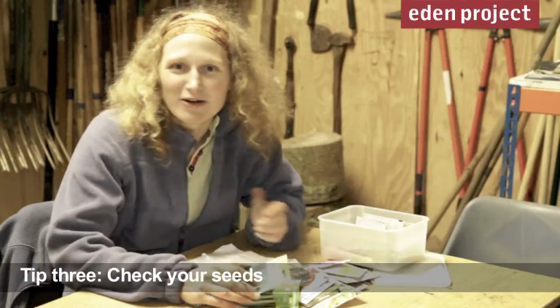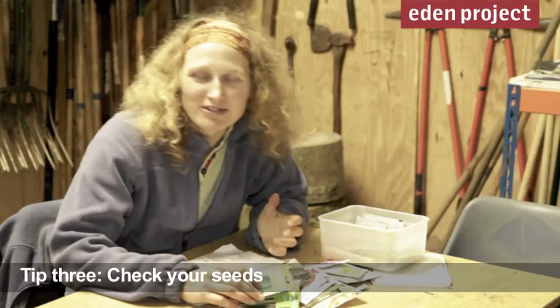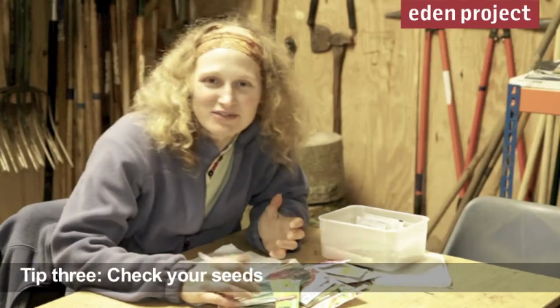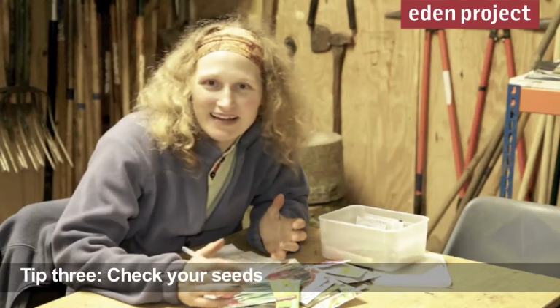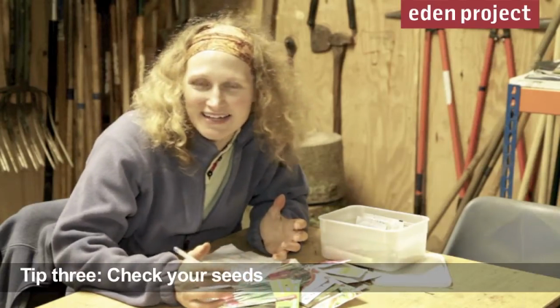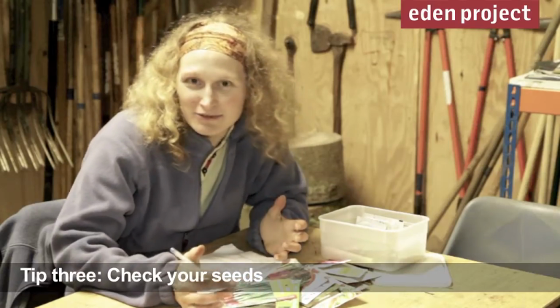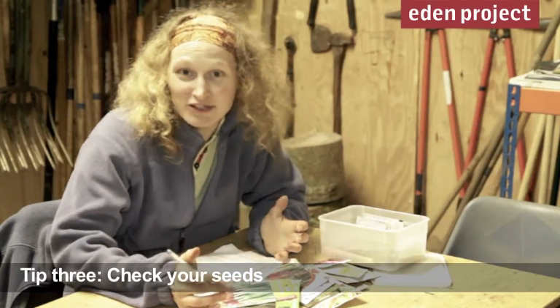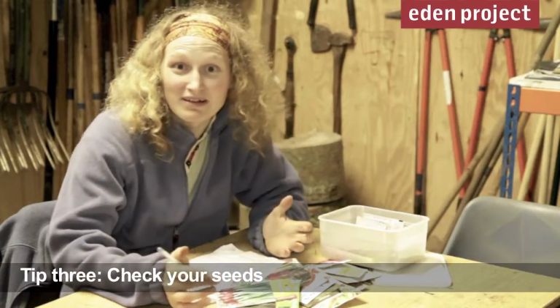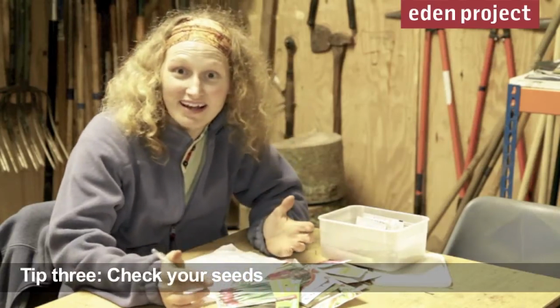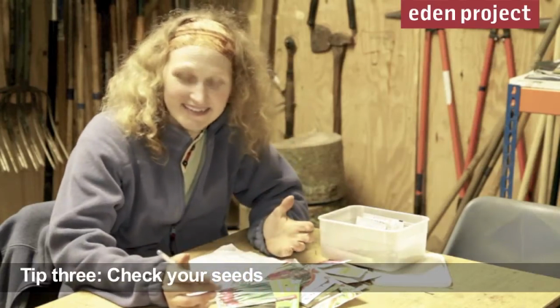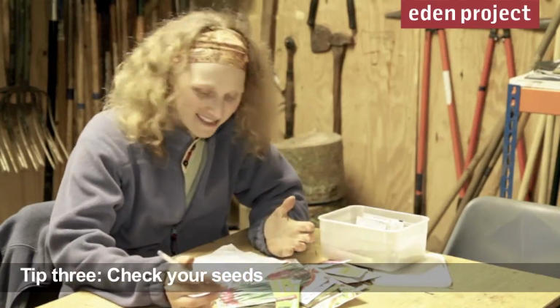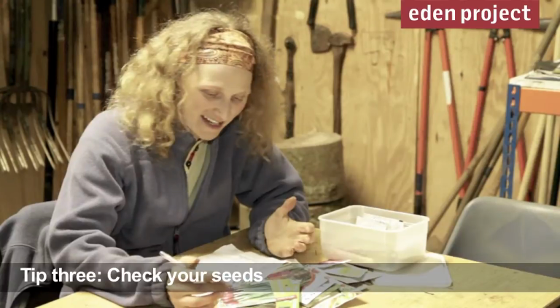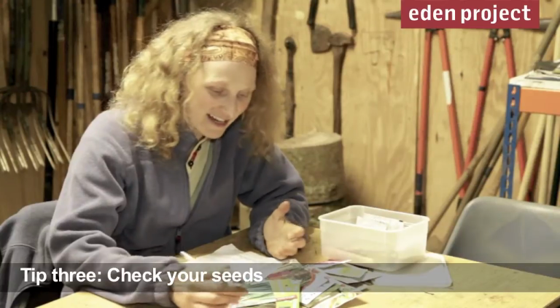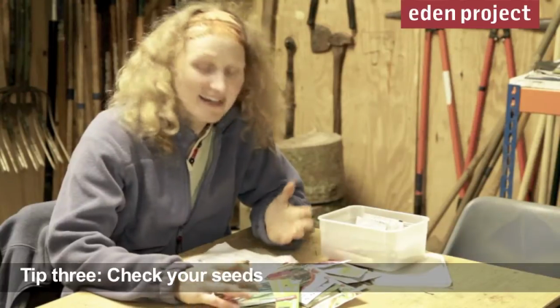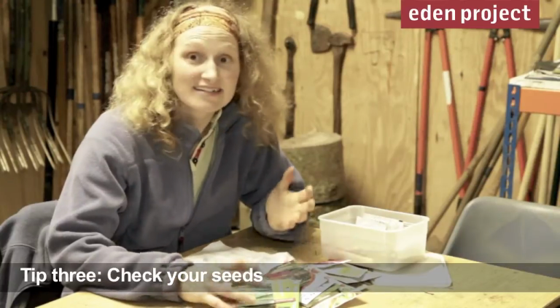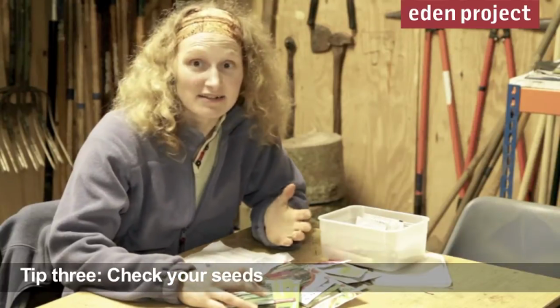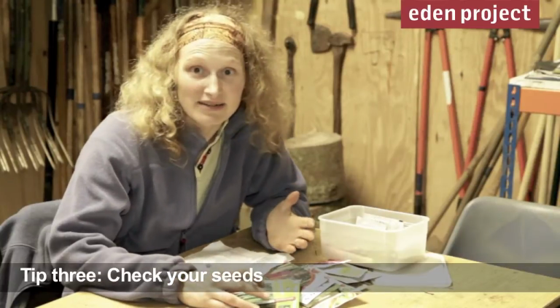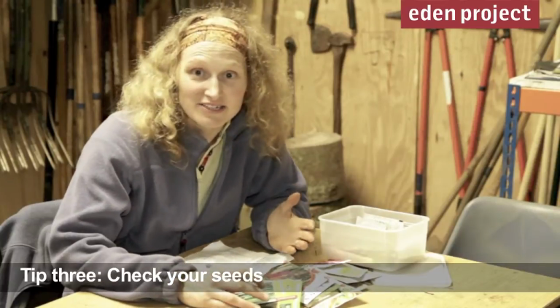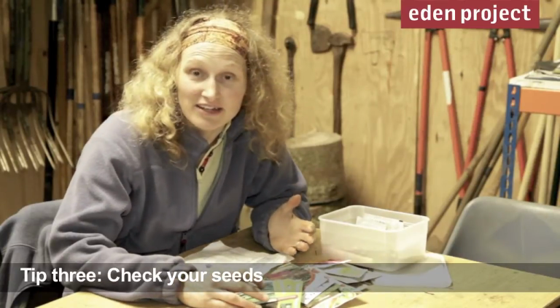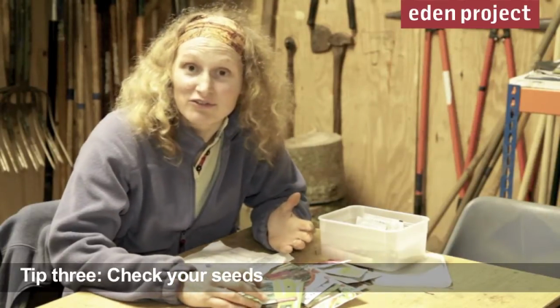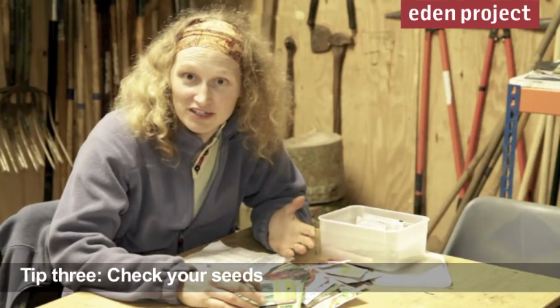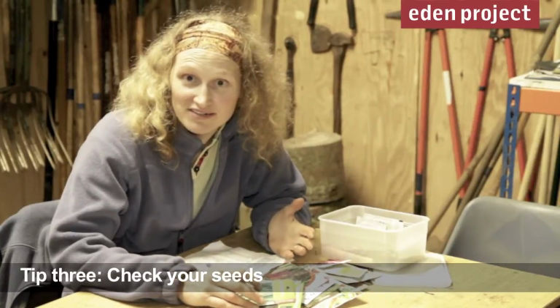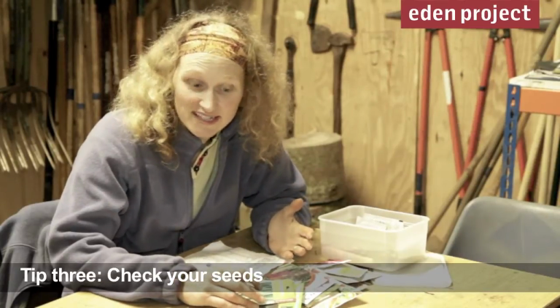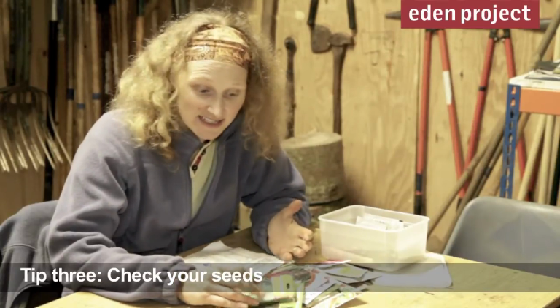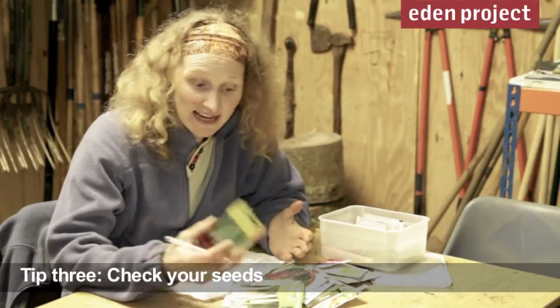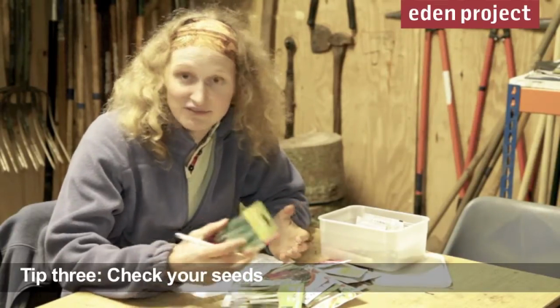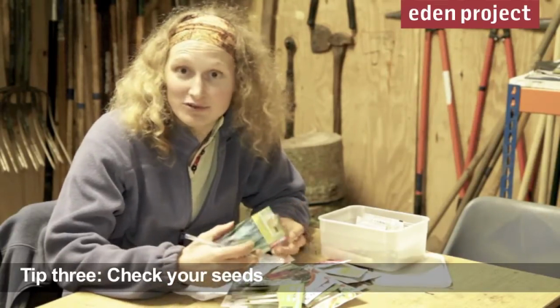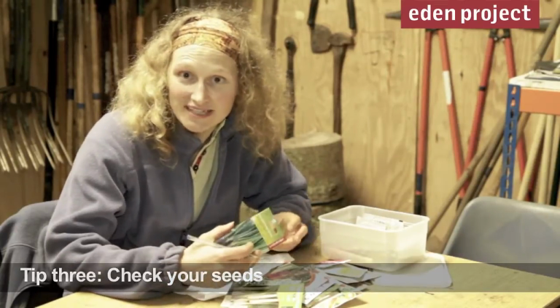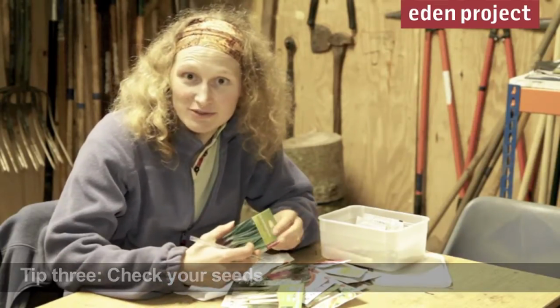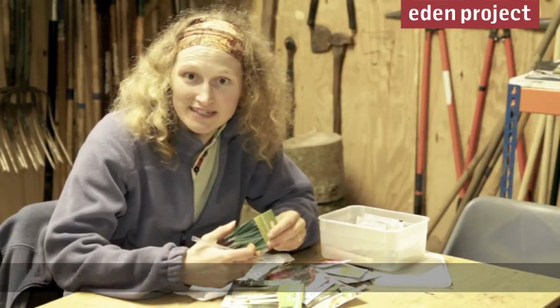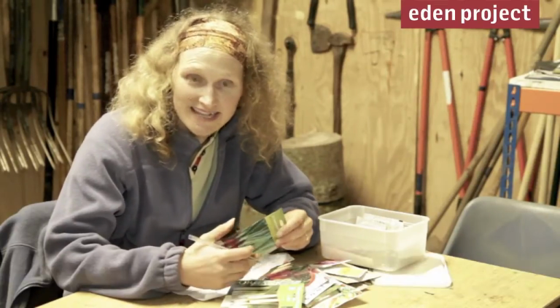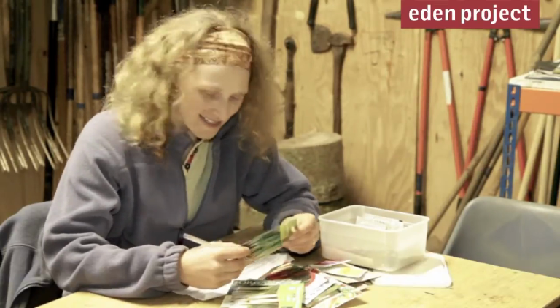Once you've planned what you're going to plant this year, it's time to make sure that you've got enough seed and of course that it's all in date.